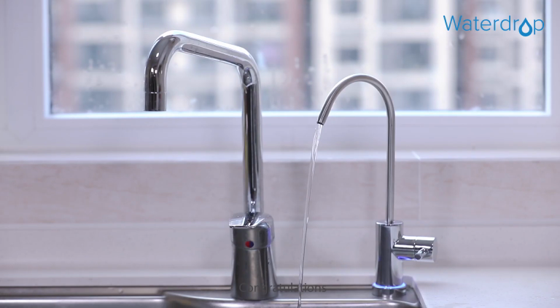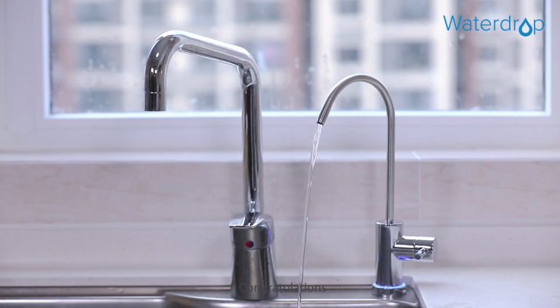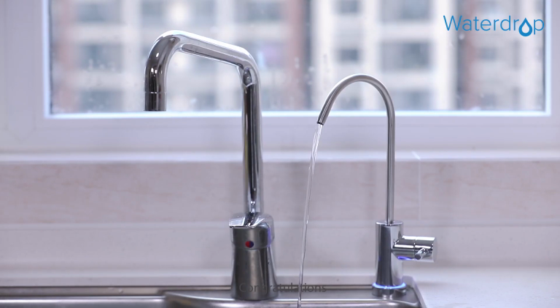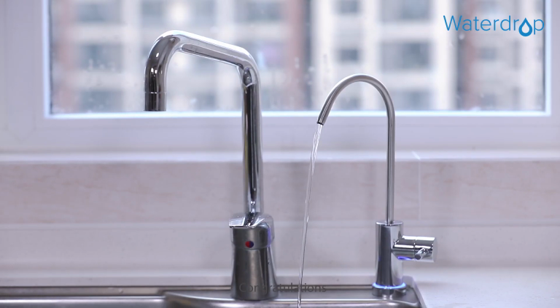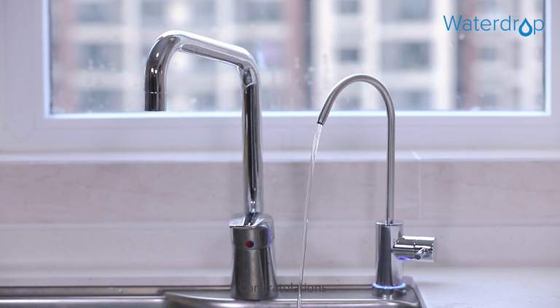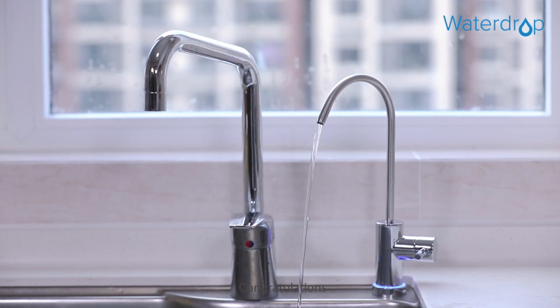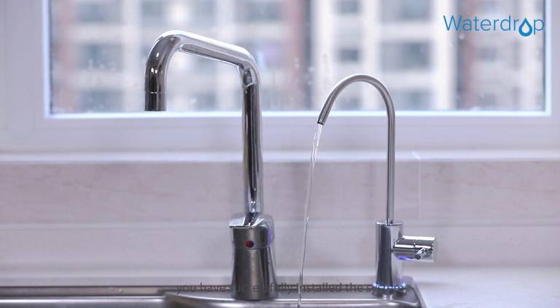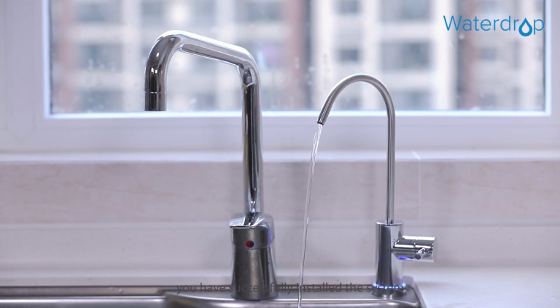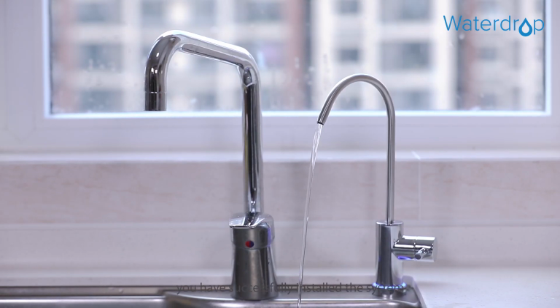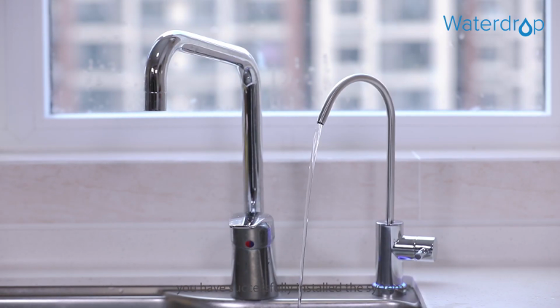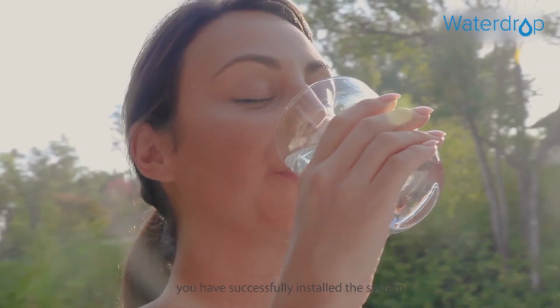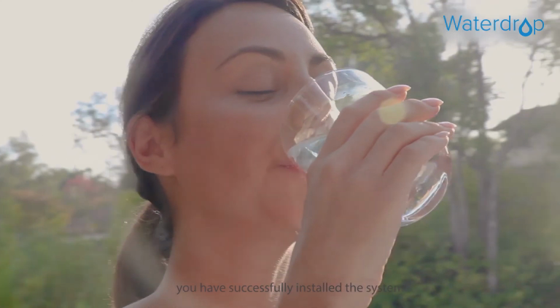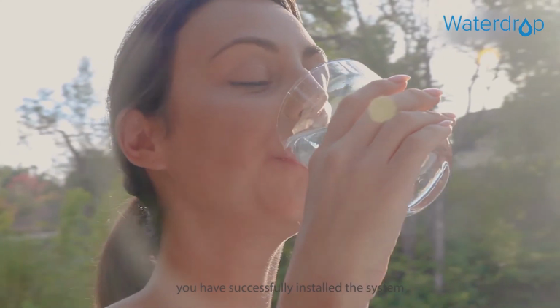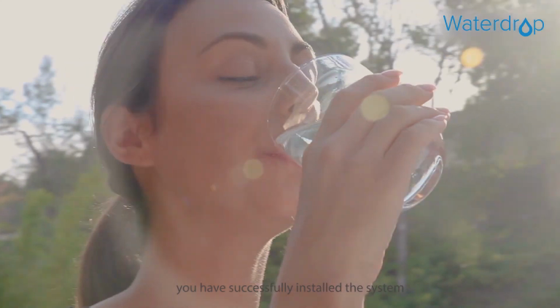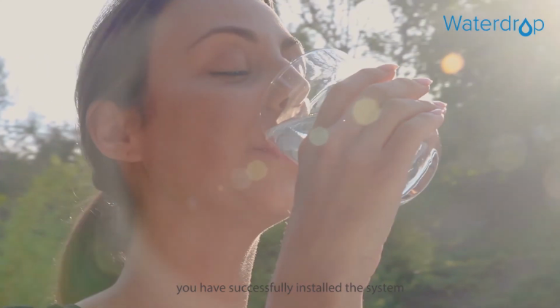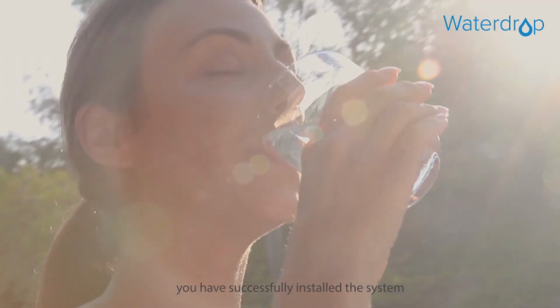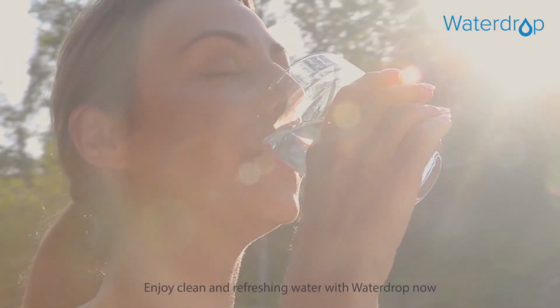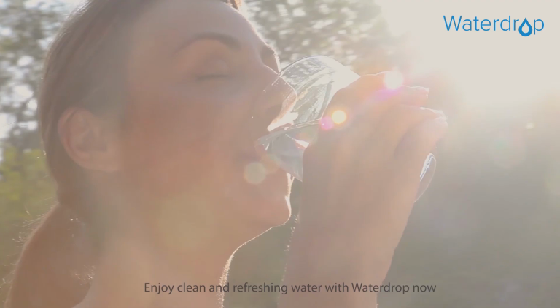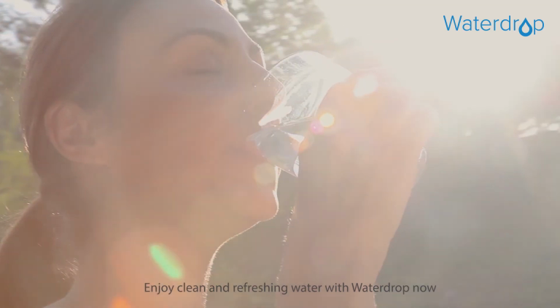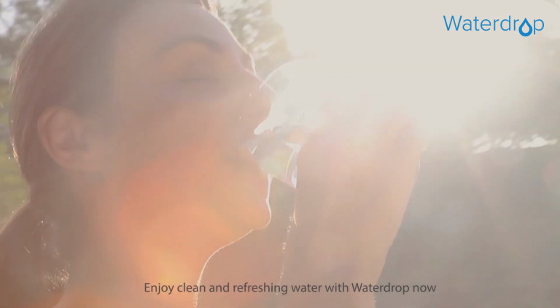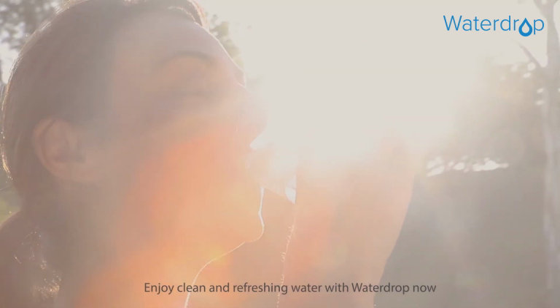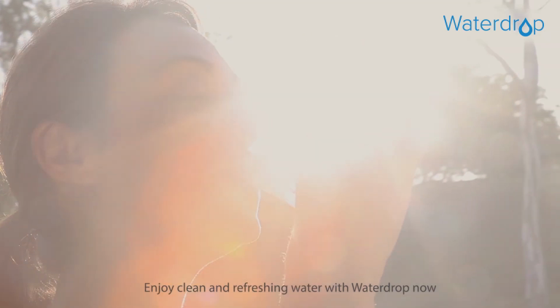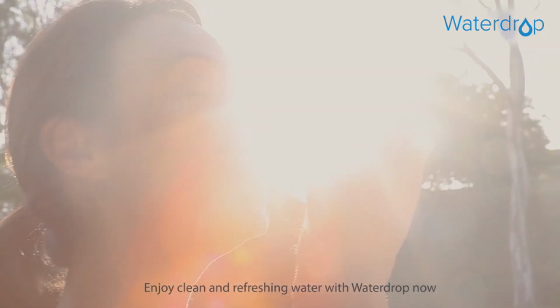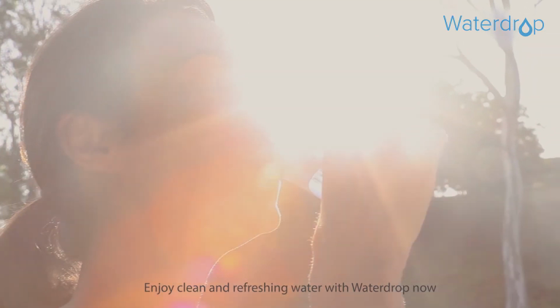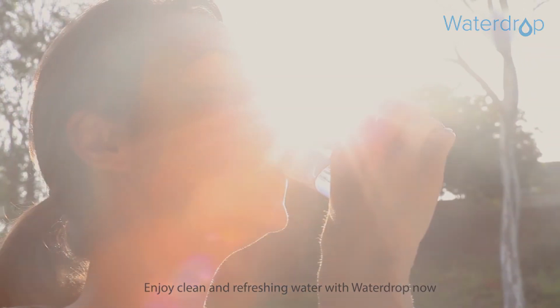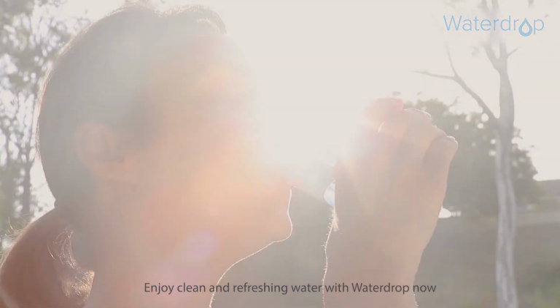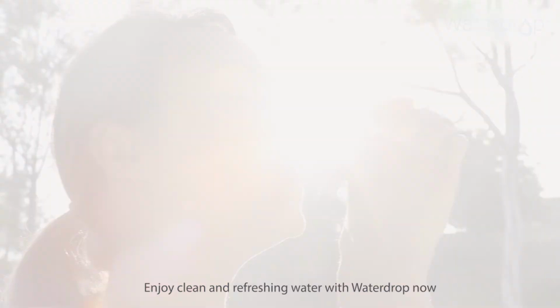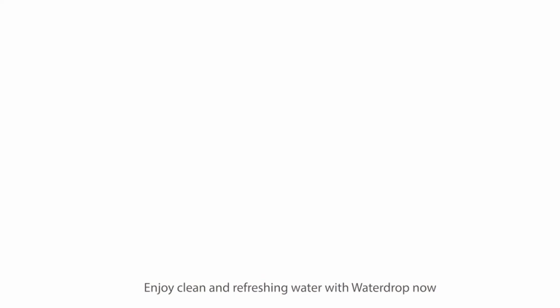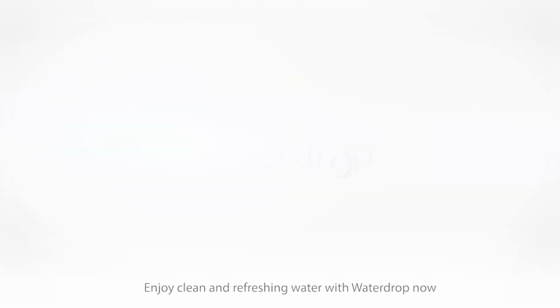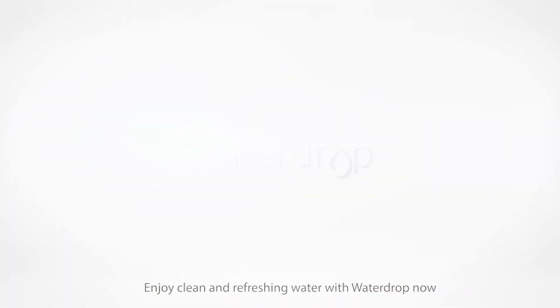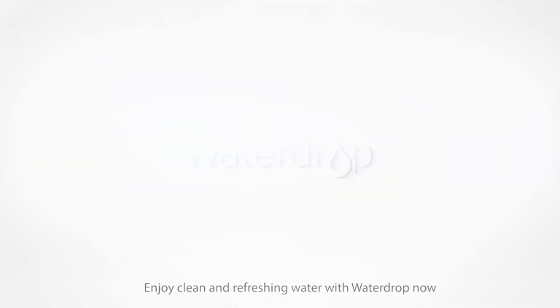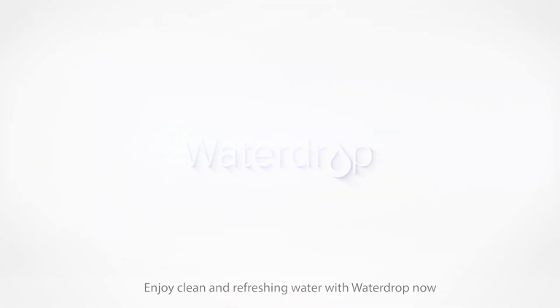Congratulations! You've successfully installed the system. Enjoy clean and refreshing water with WaterDrop now.